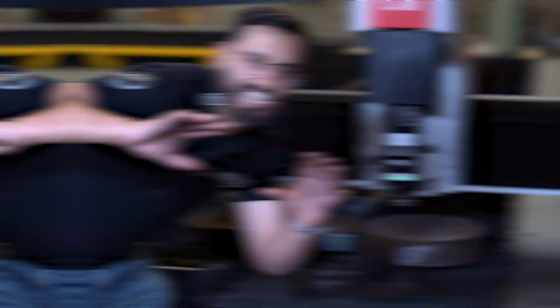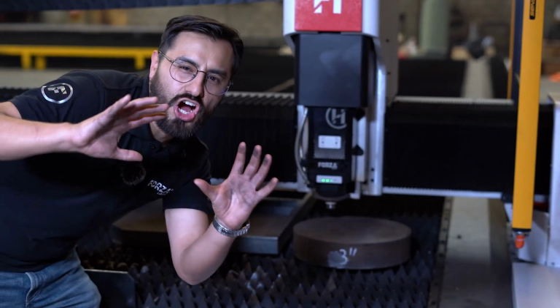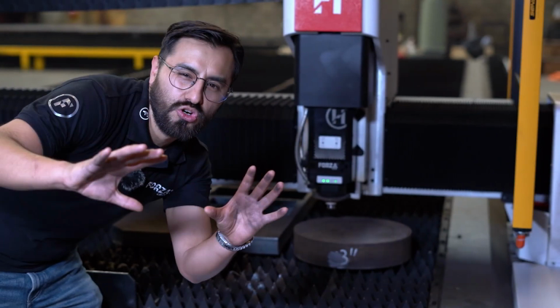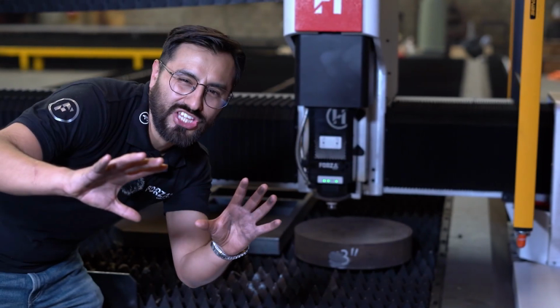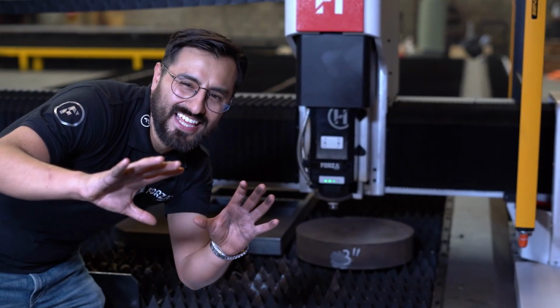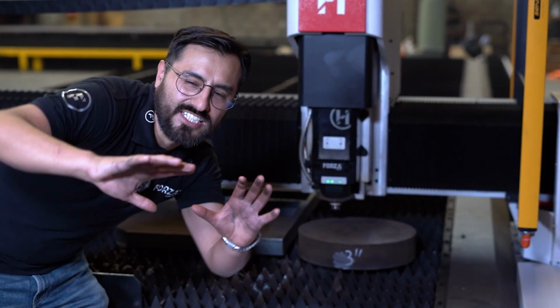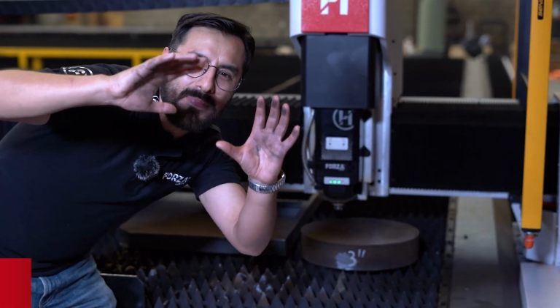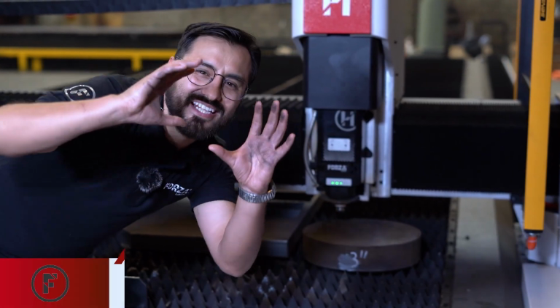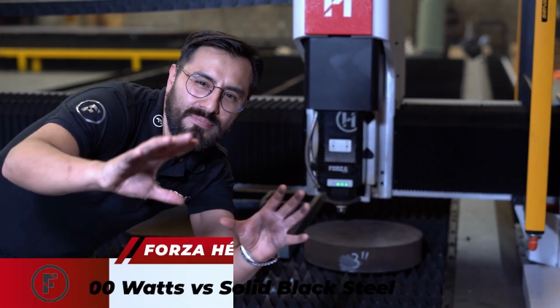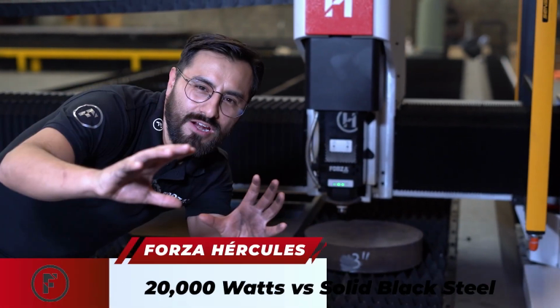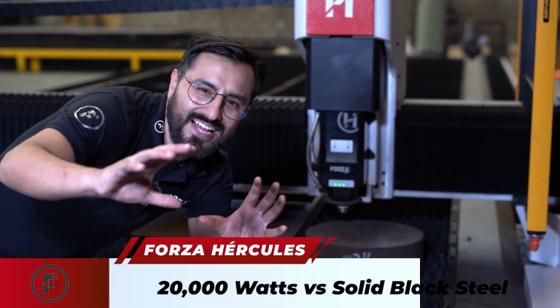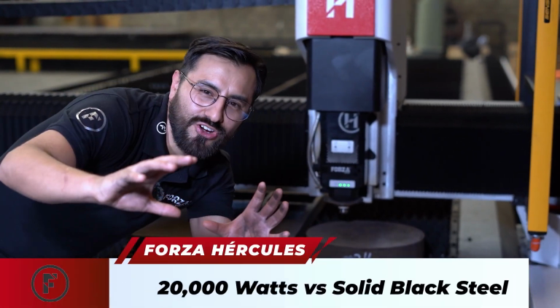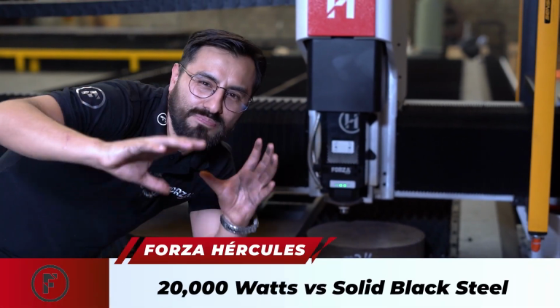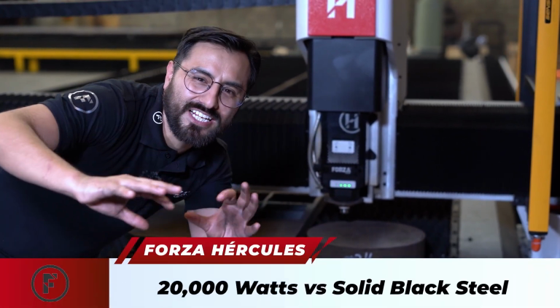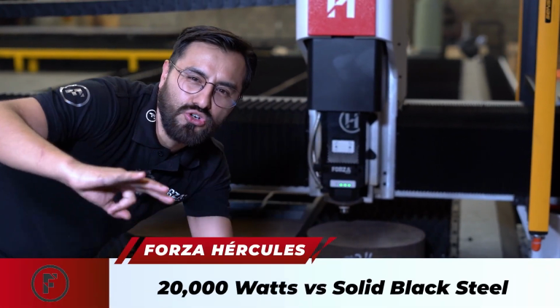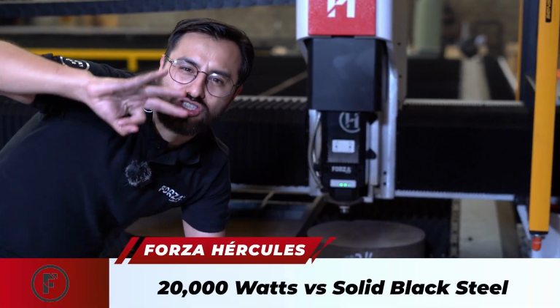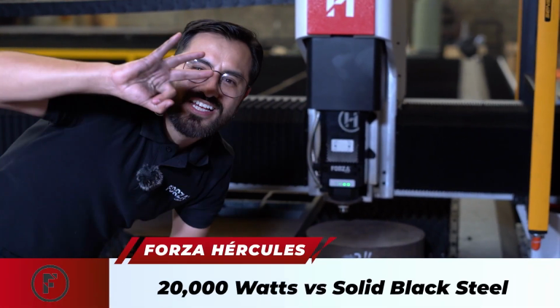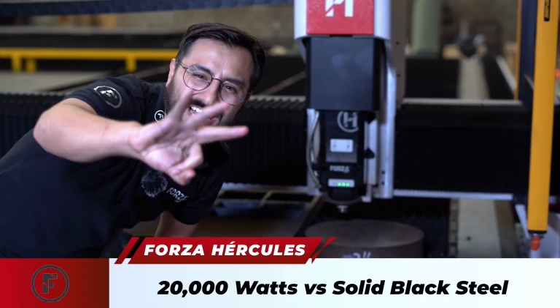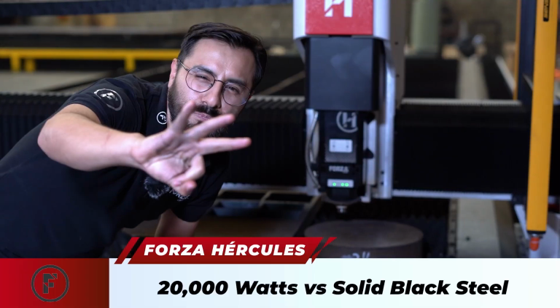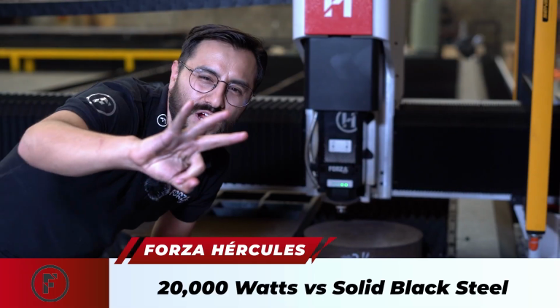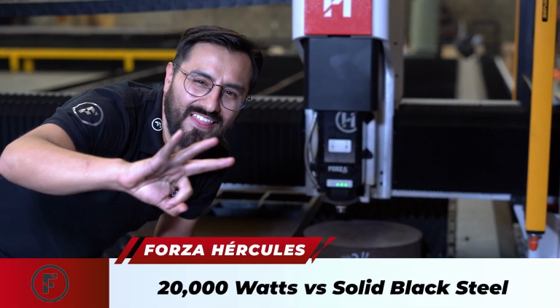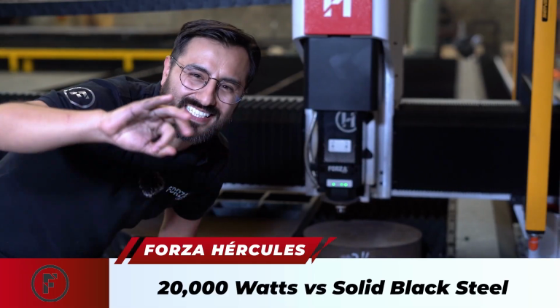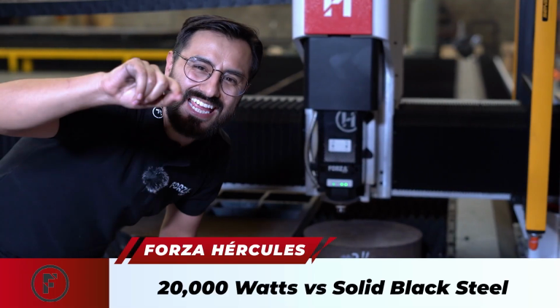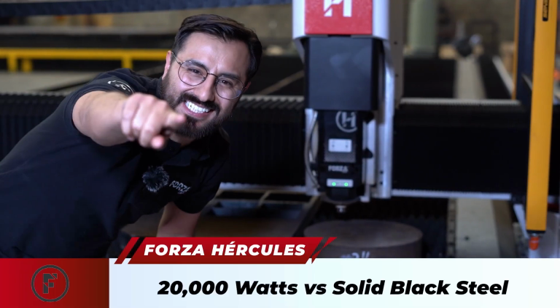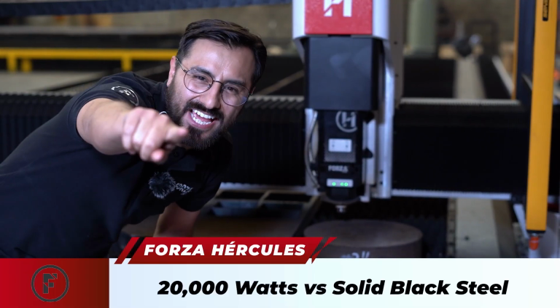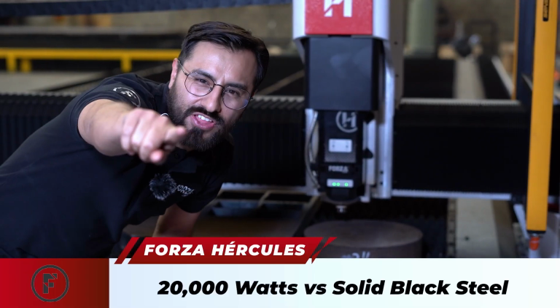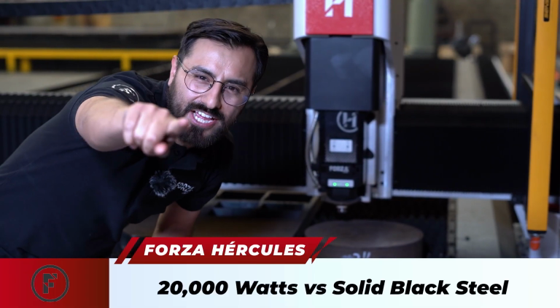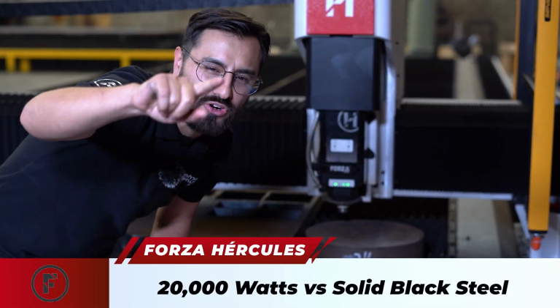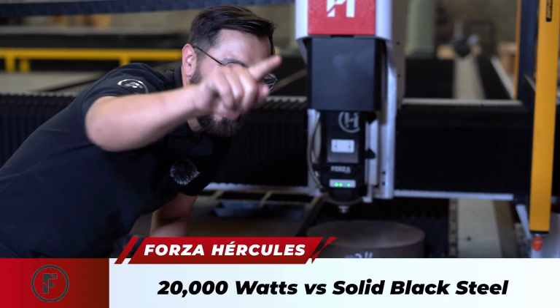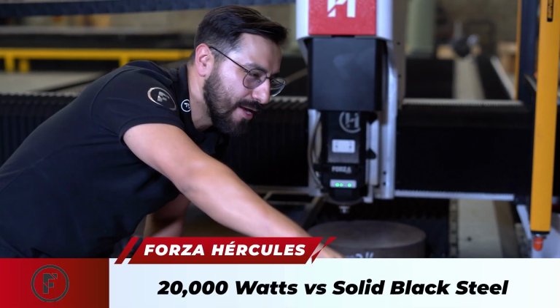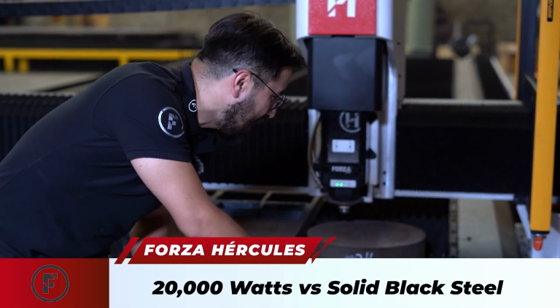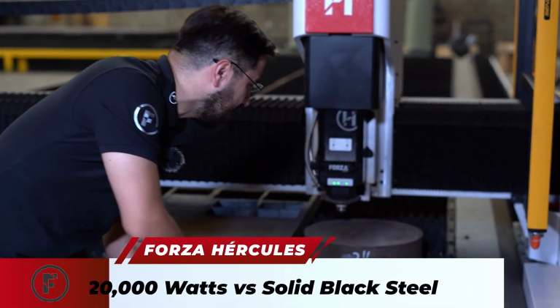And now it's time — 20,000 watts of raw laser power versus 3 inches of solid black steel. Hit play.